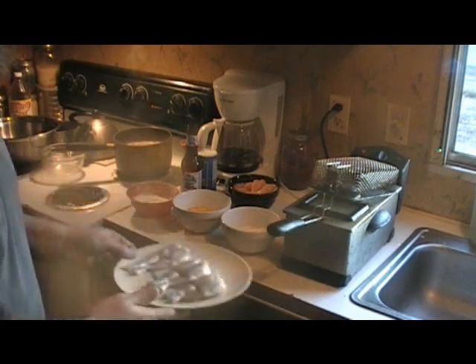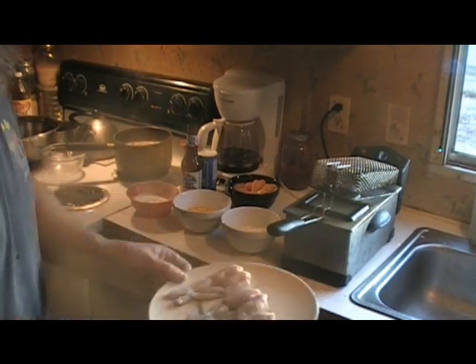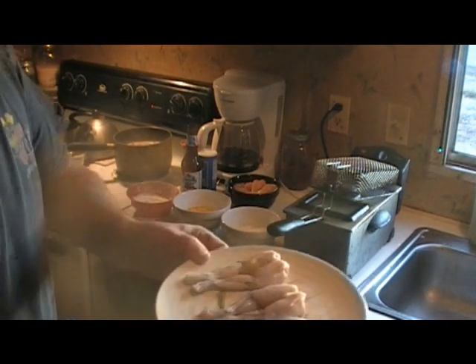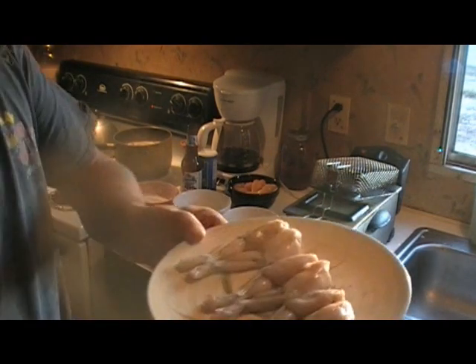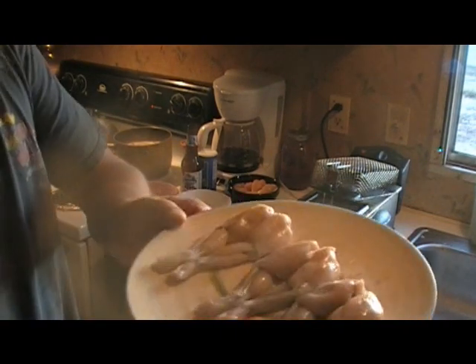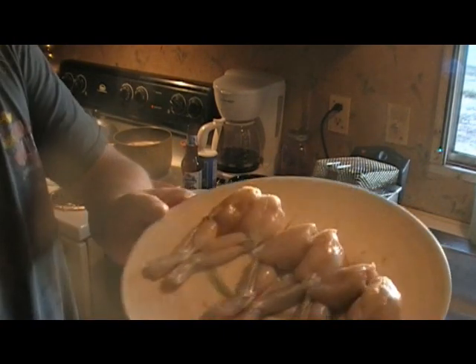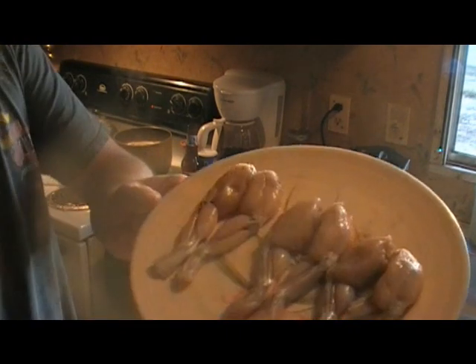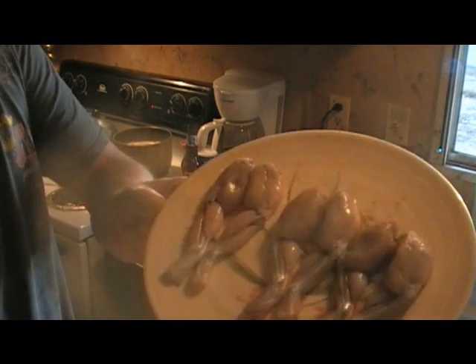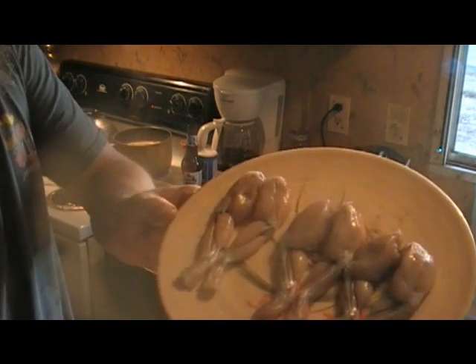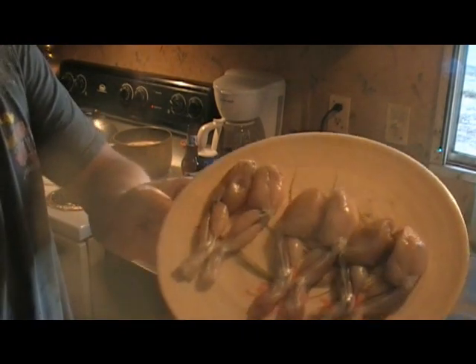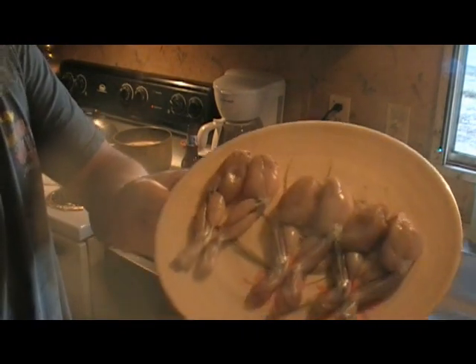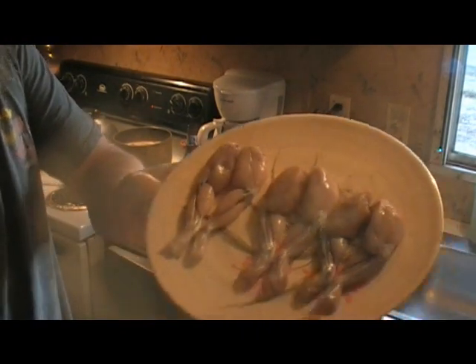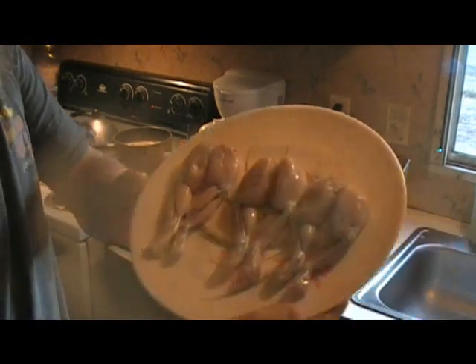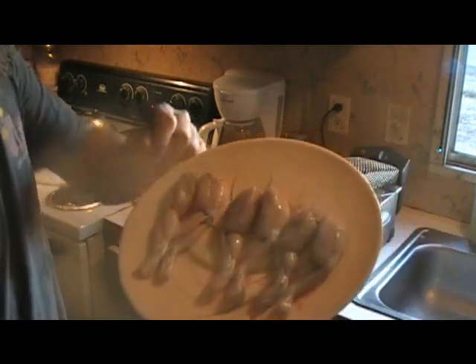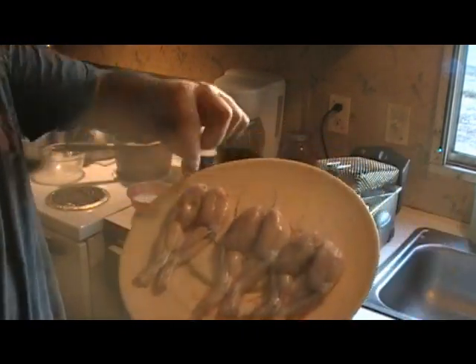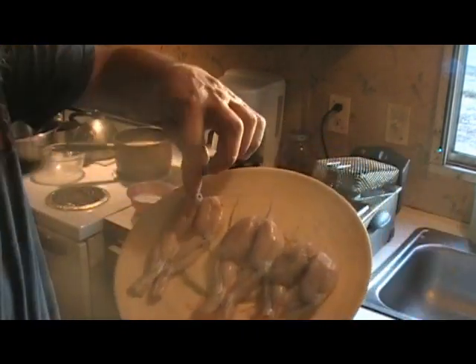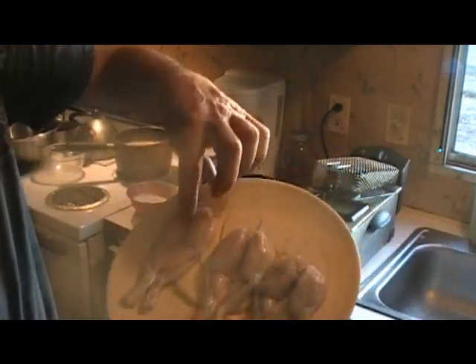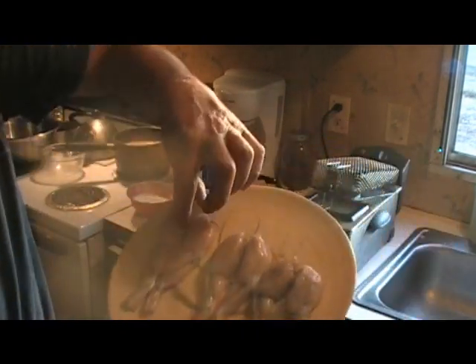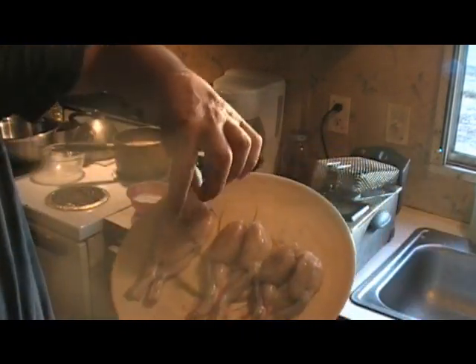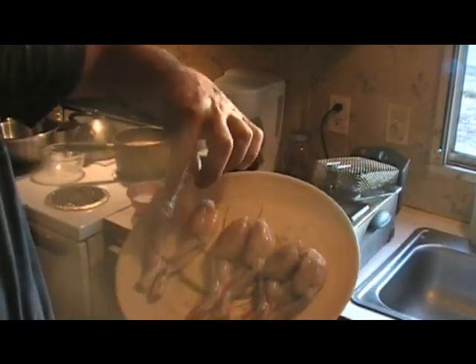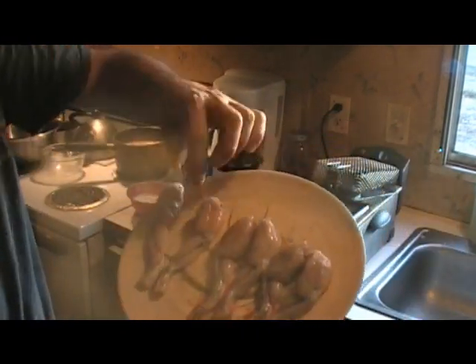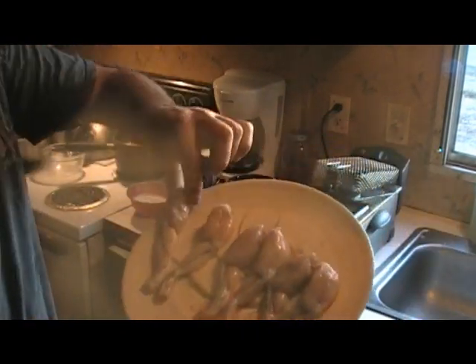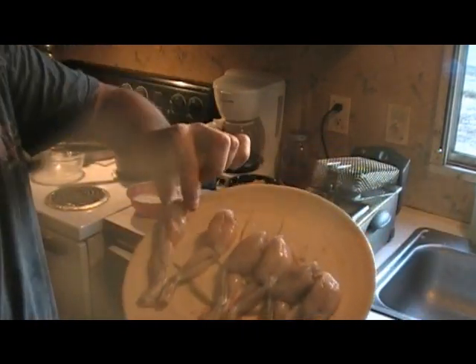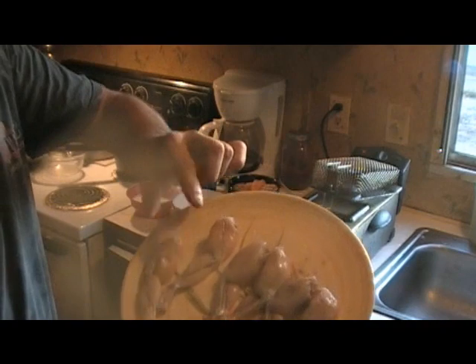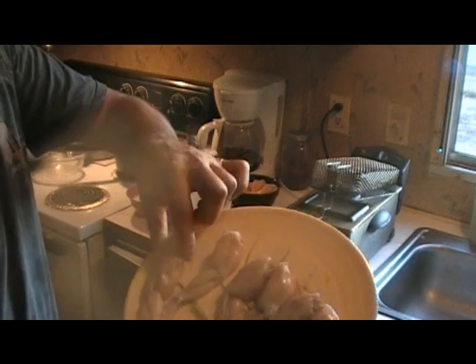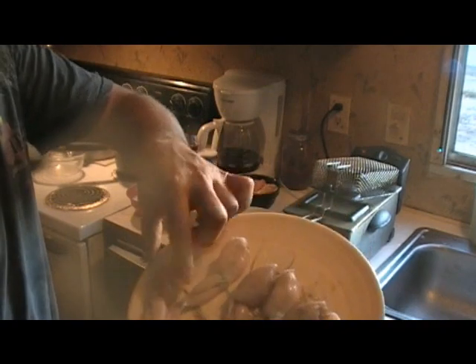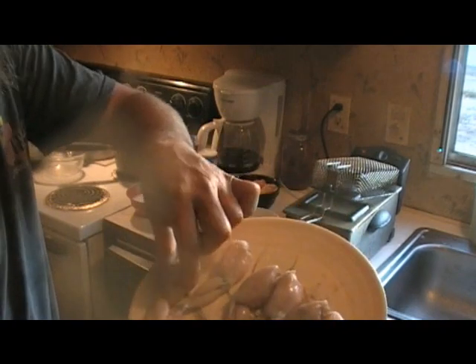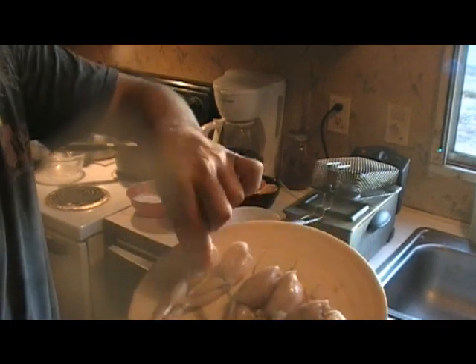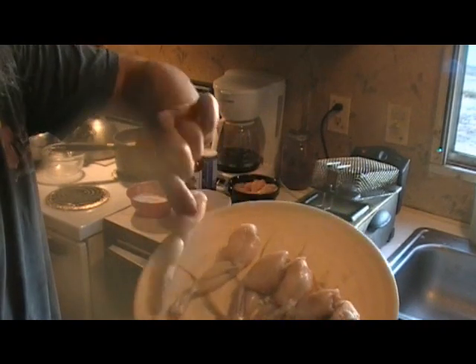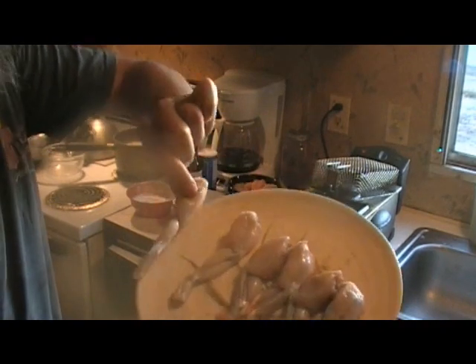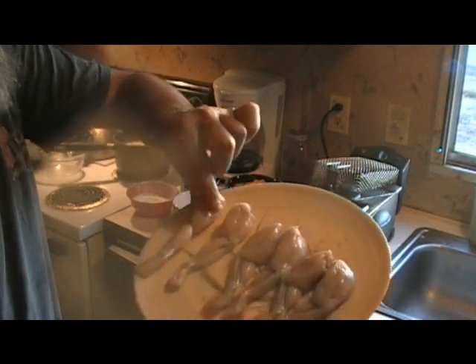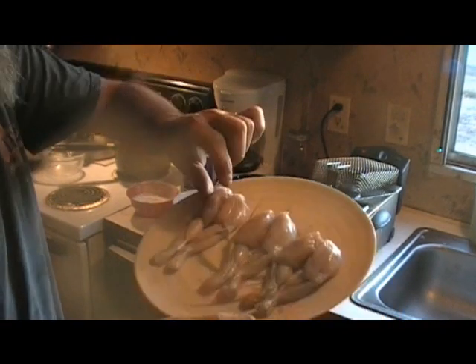We're going to have some frog legs. The wife, she likes hers cut in half, so we cut them in half.